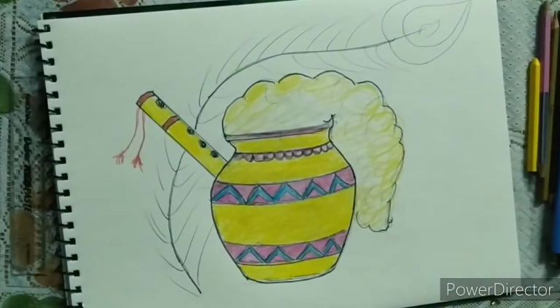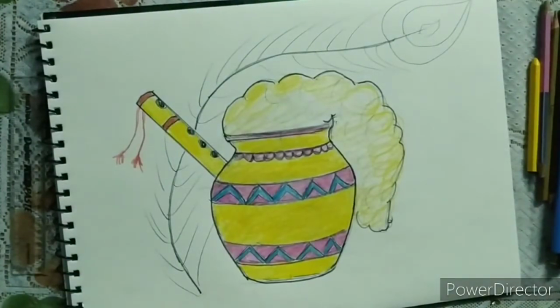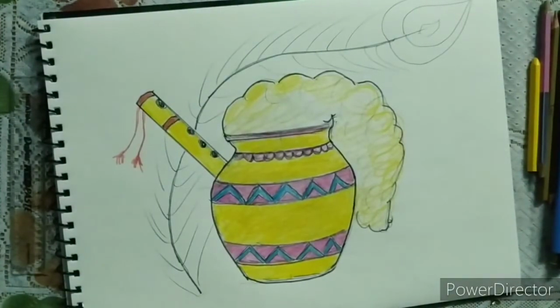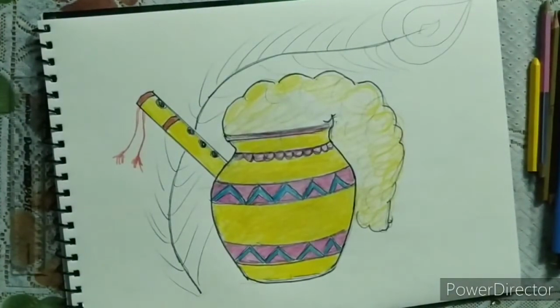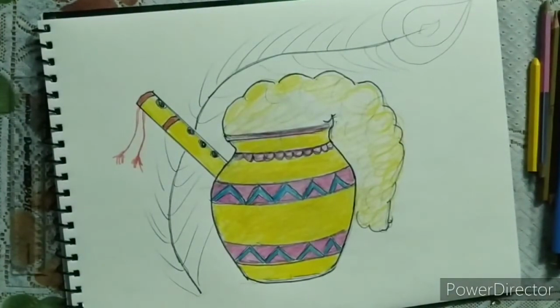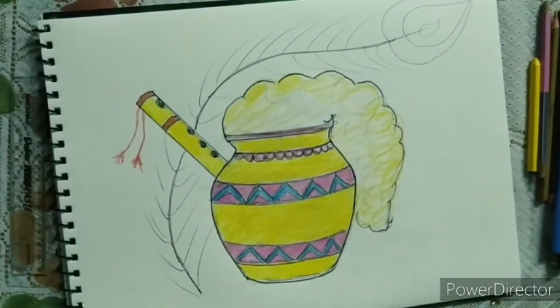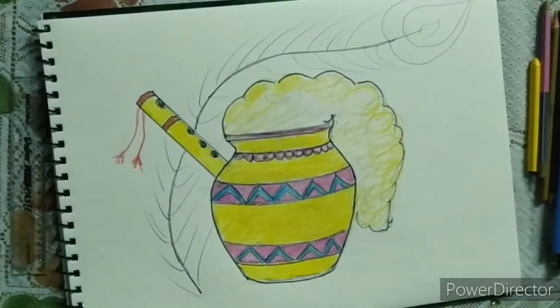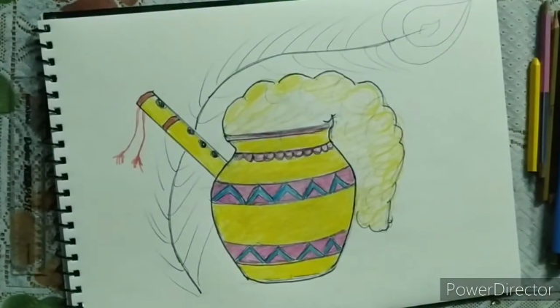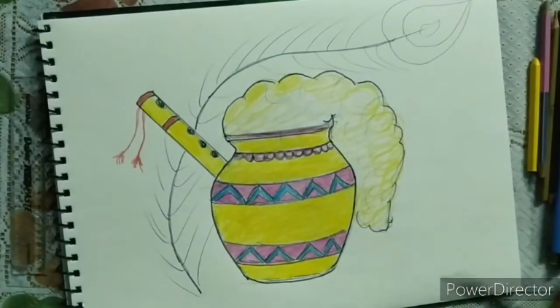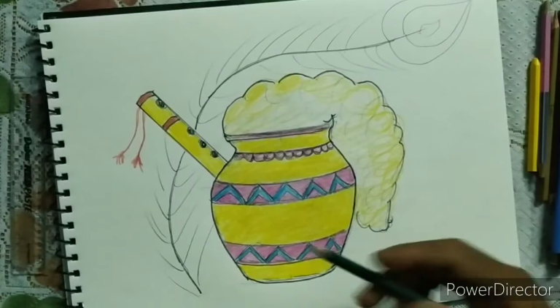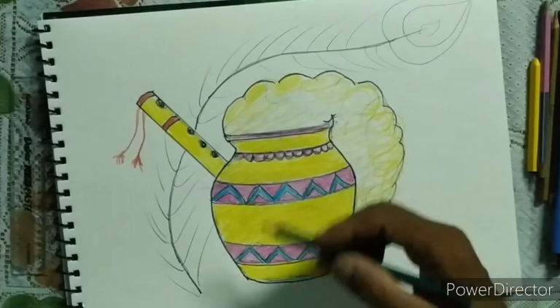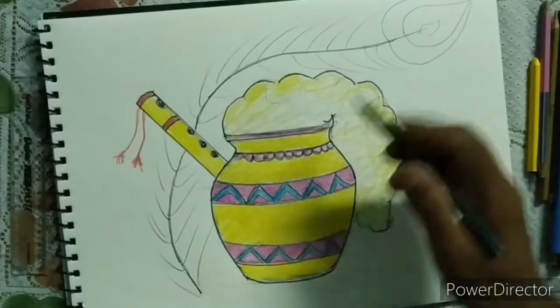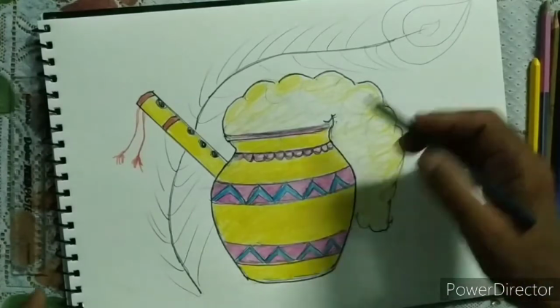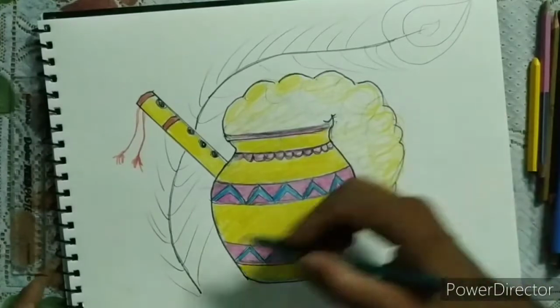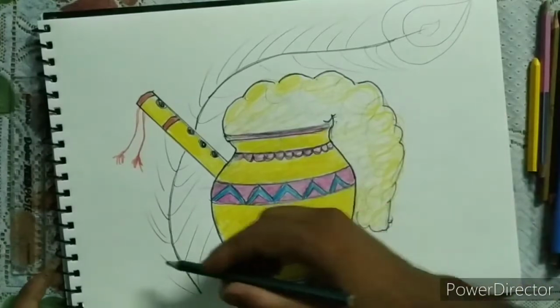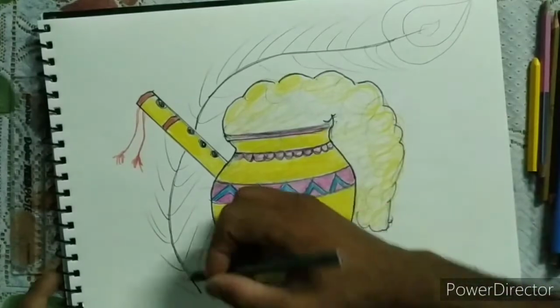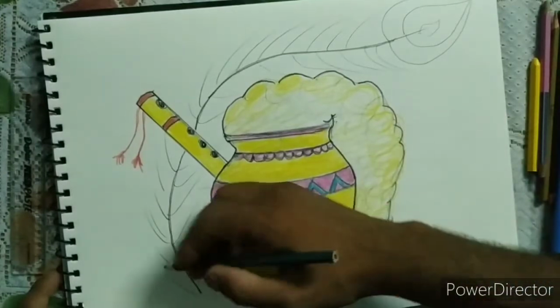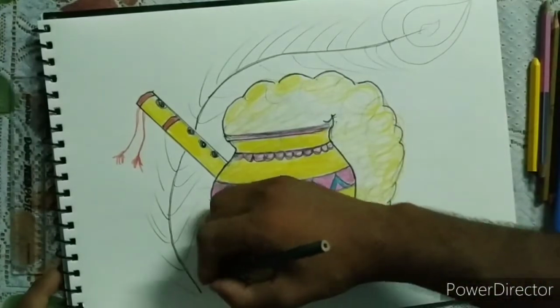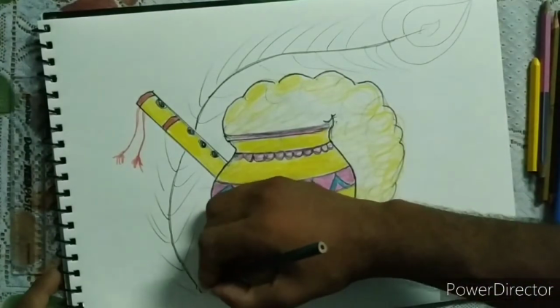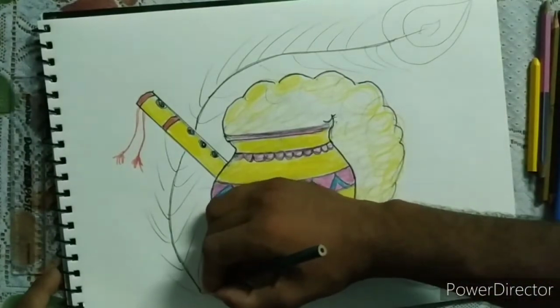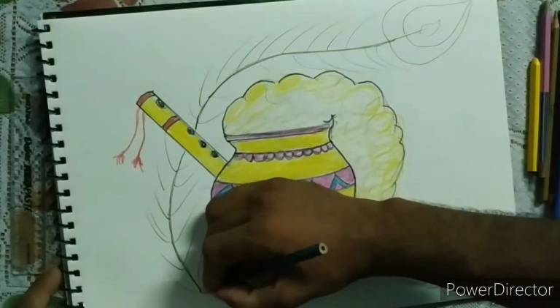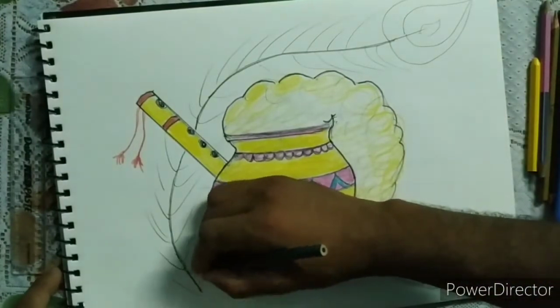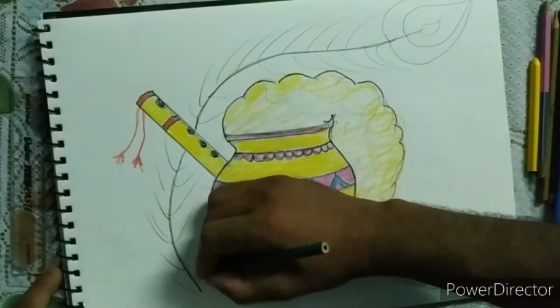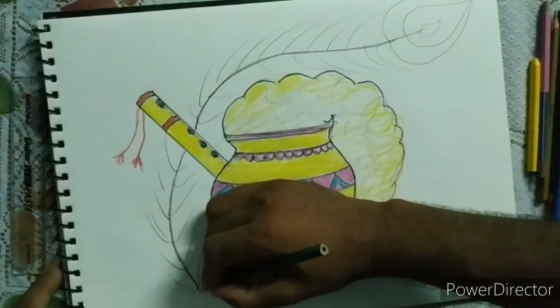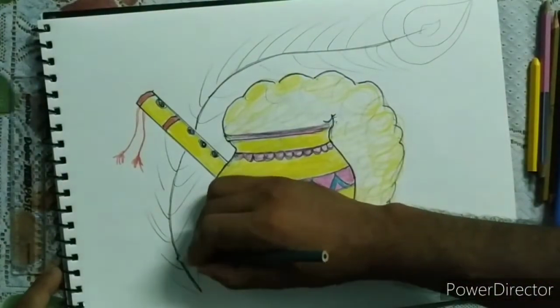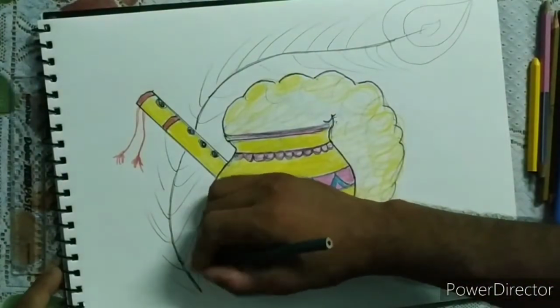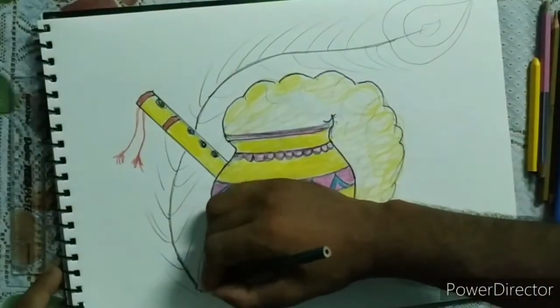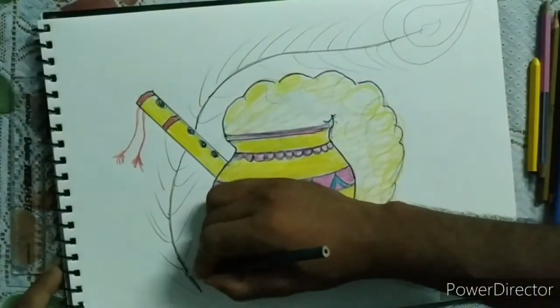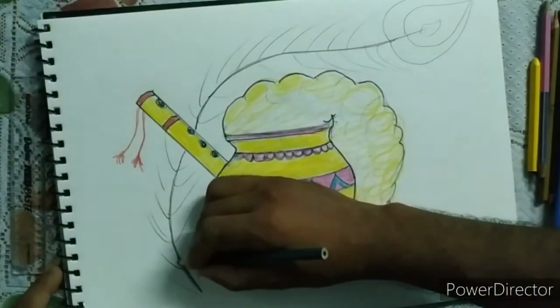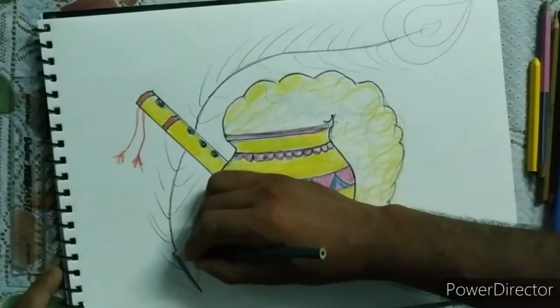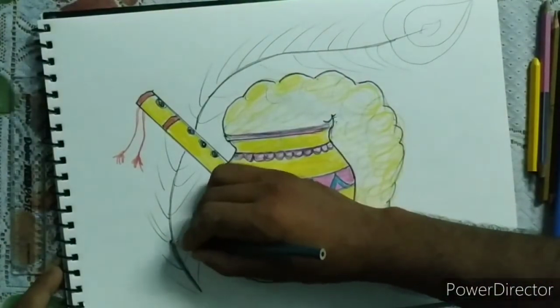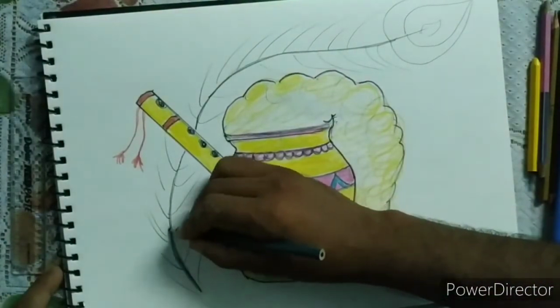Now make a feather of peacock. Firstly, fill the dark green color.